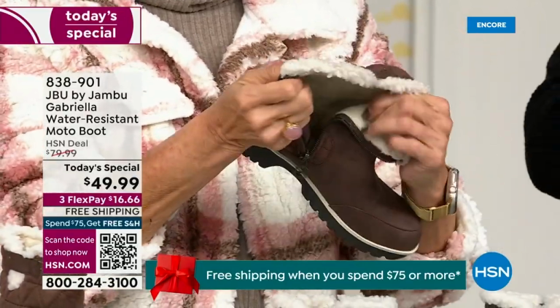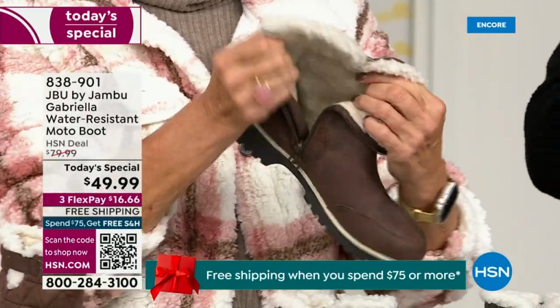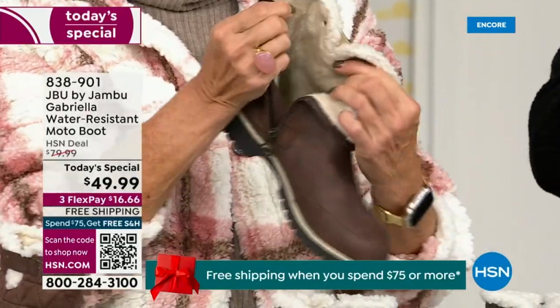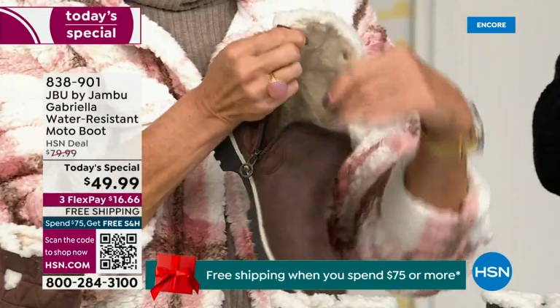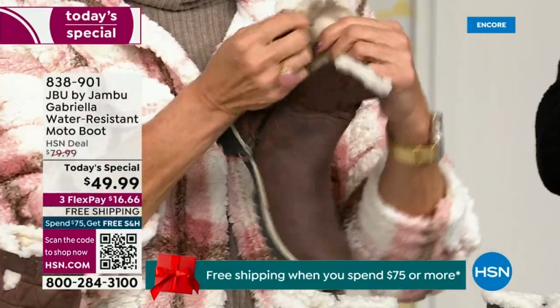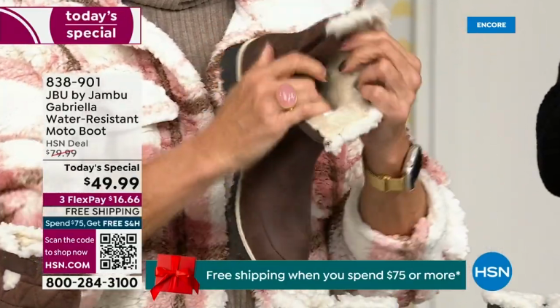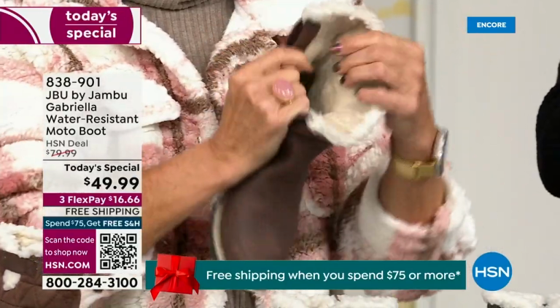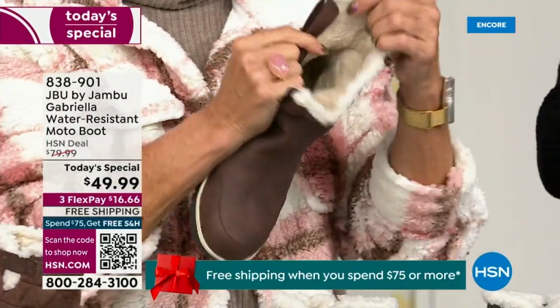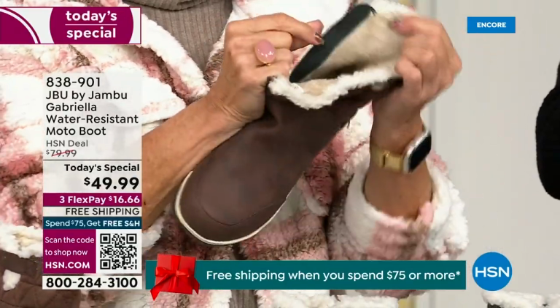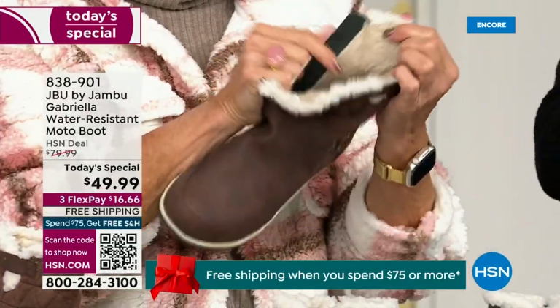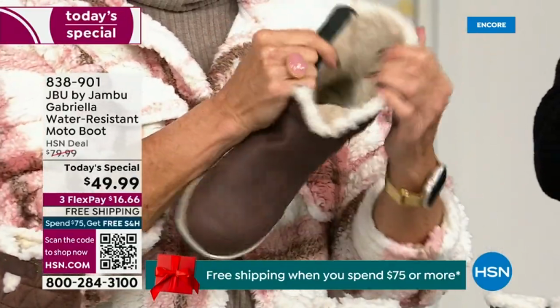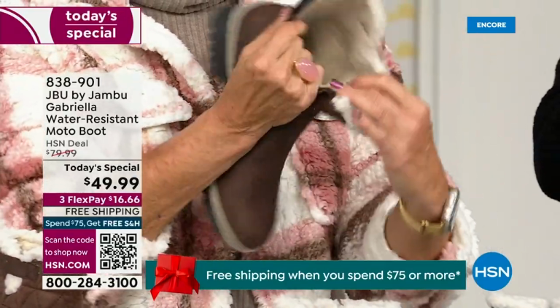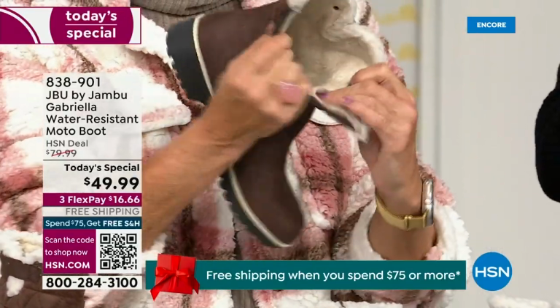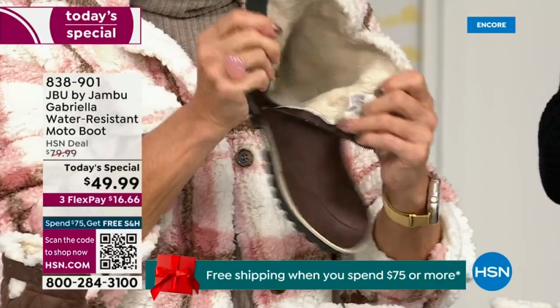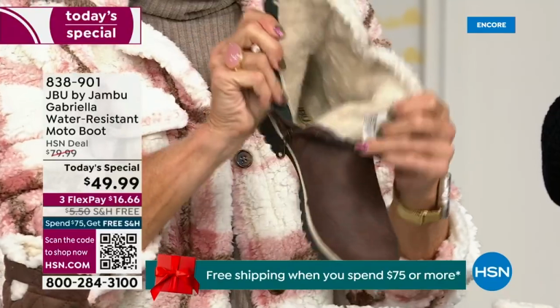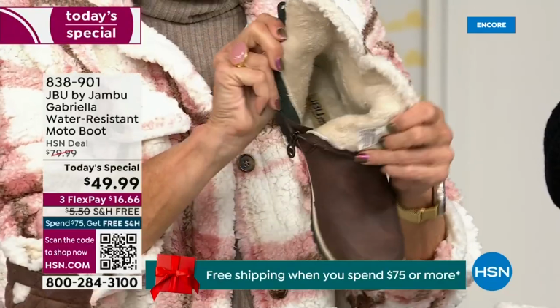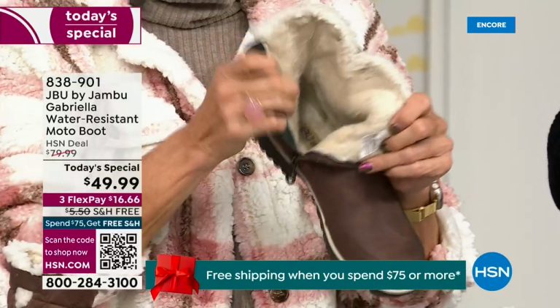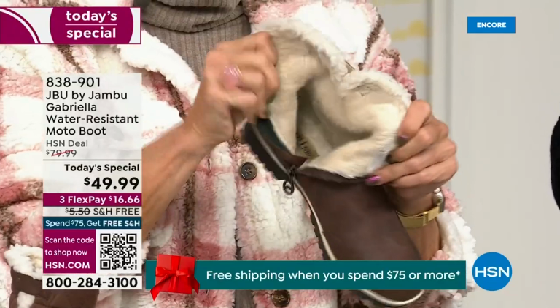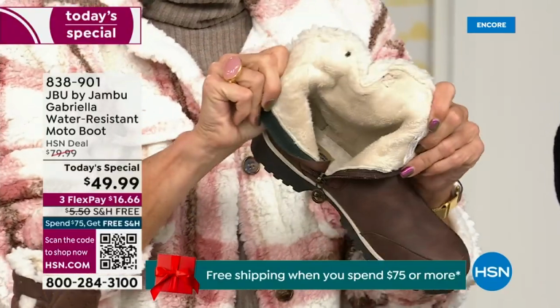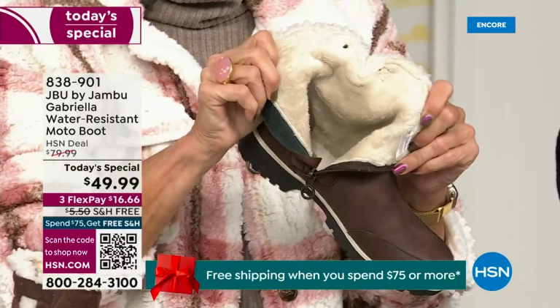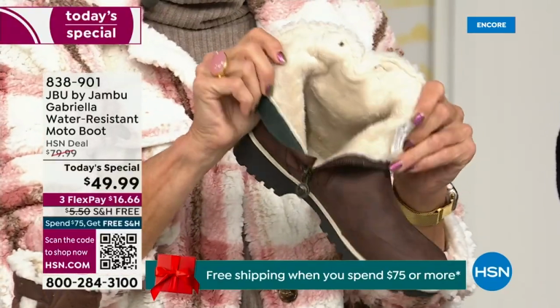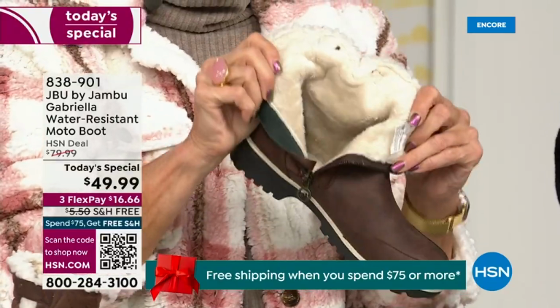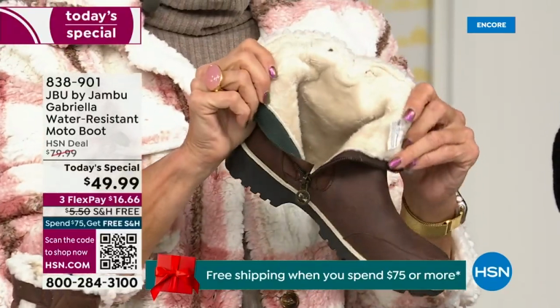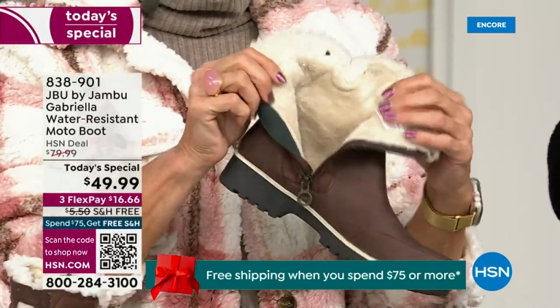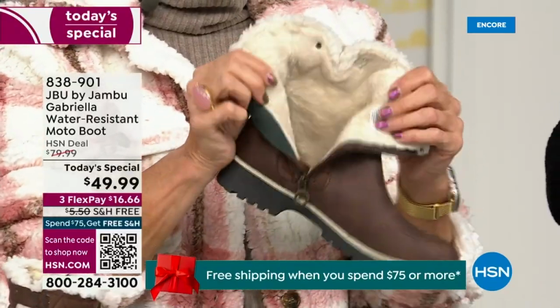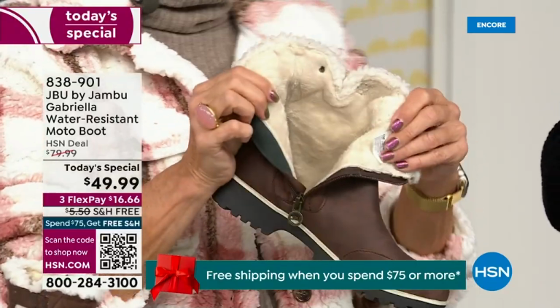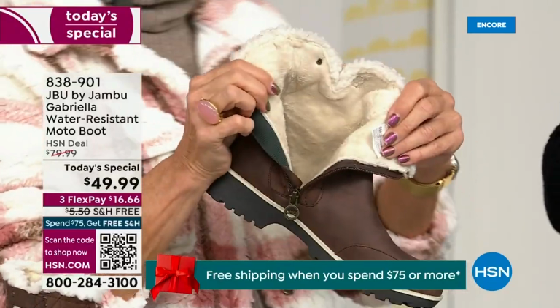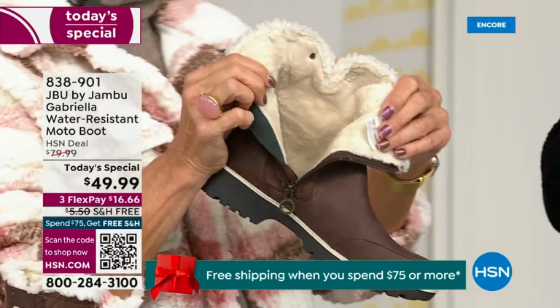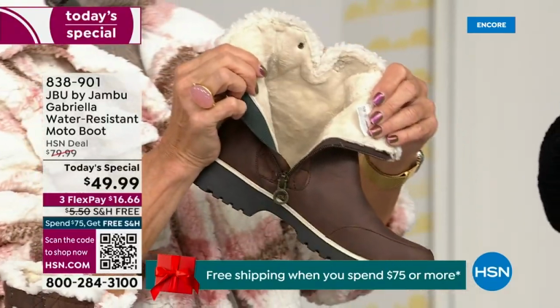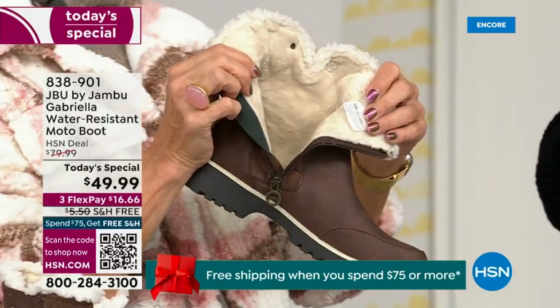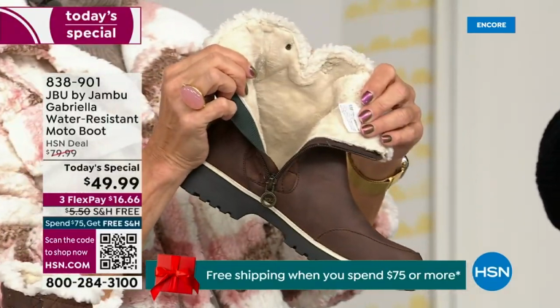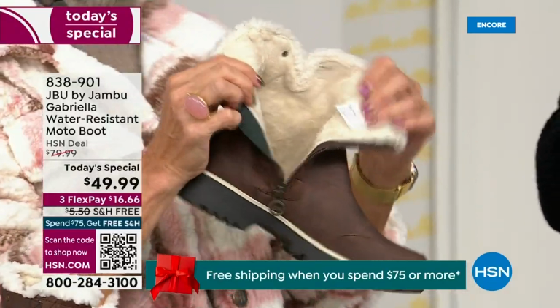Now you can bring on those inches of snow, the rain, the sleet, the mud, the wet grass. Here in Florida it's the sunshine, but it's chilly — you're going to be comfortable in these no matter what.